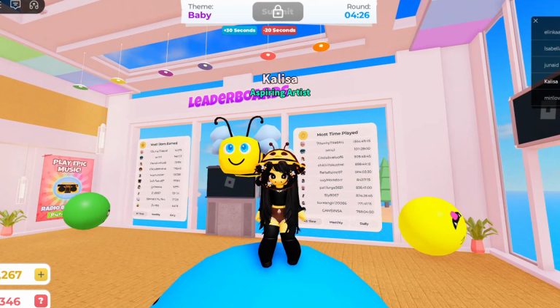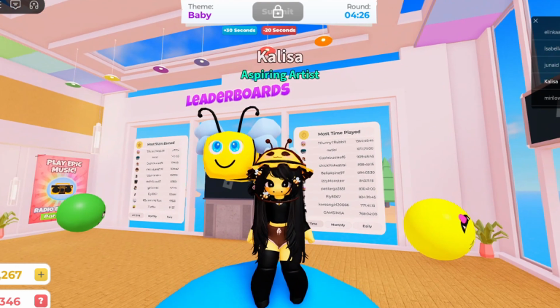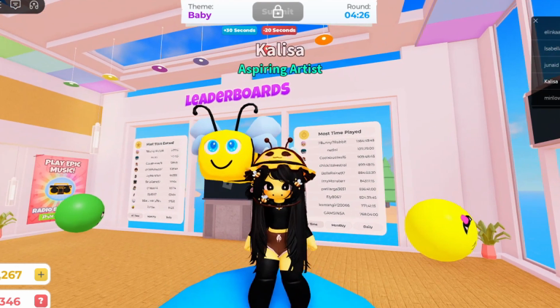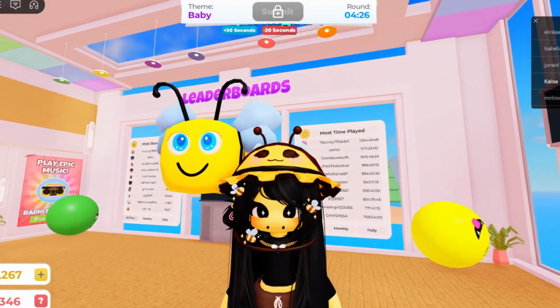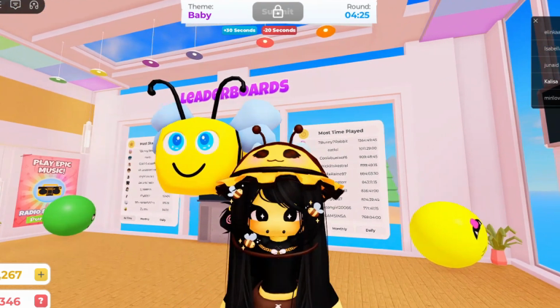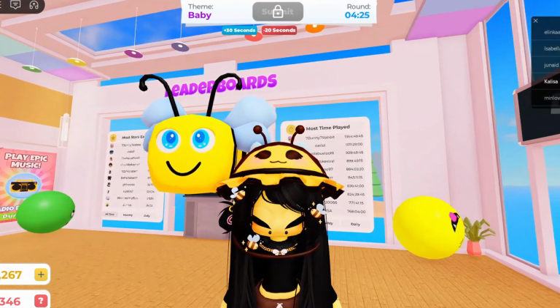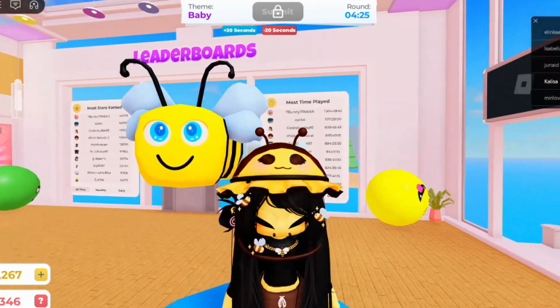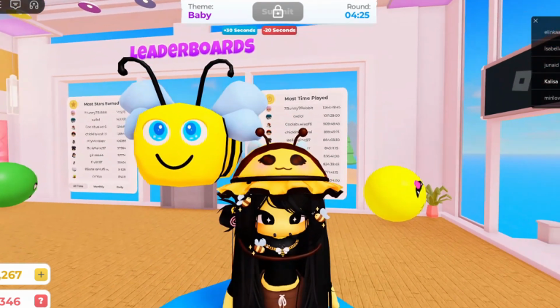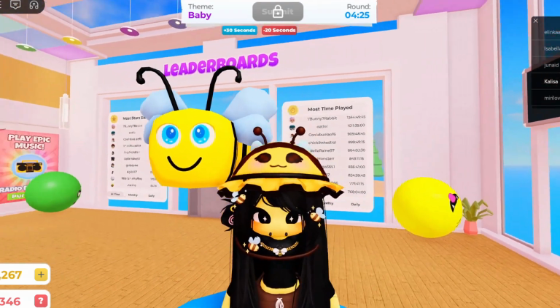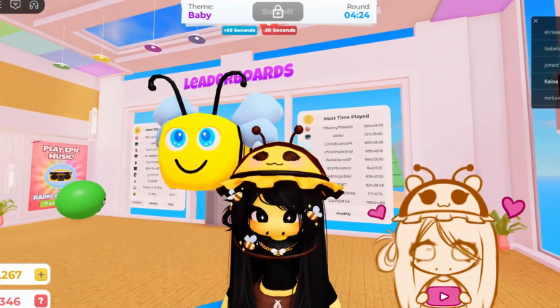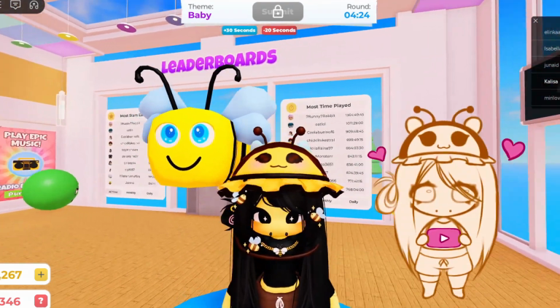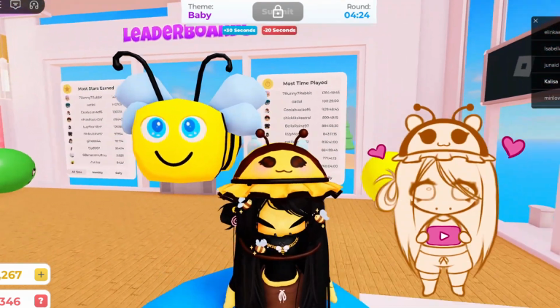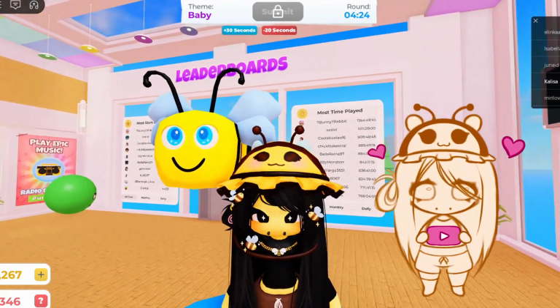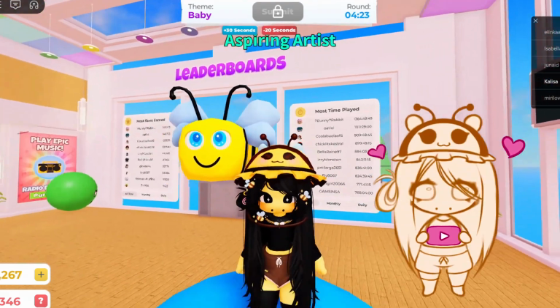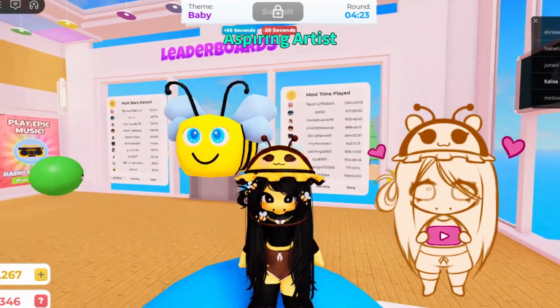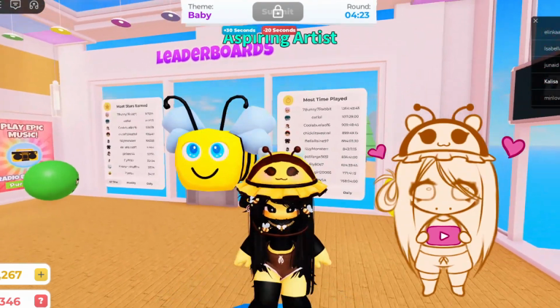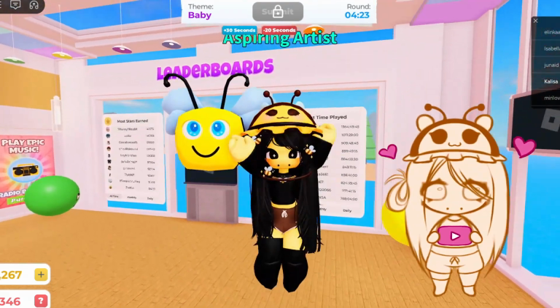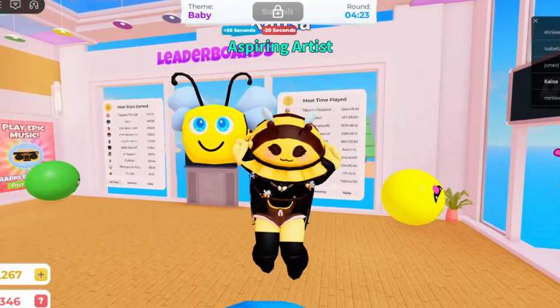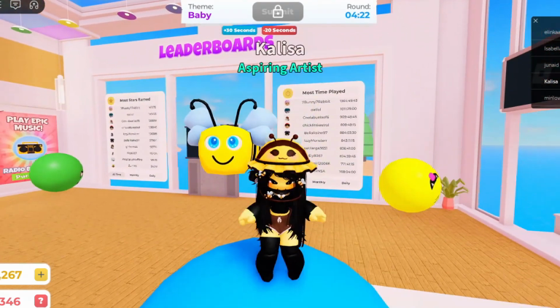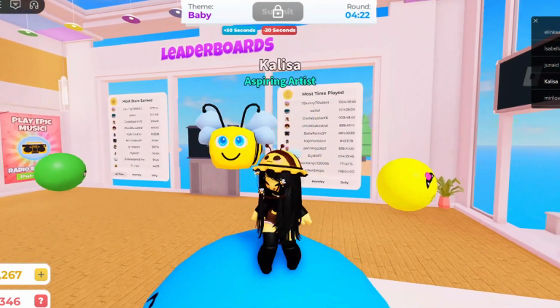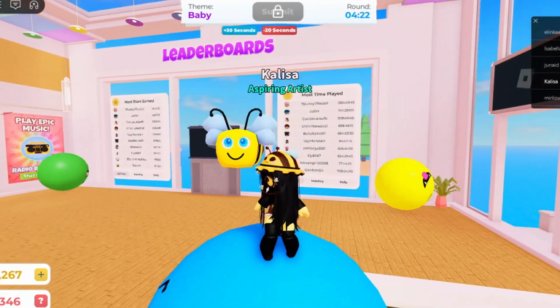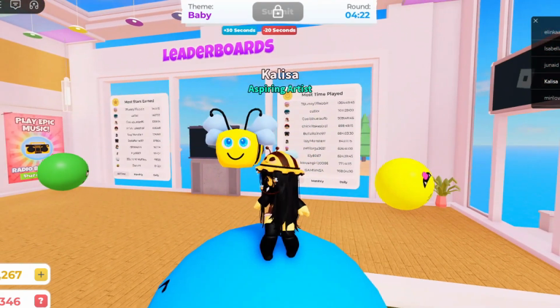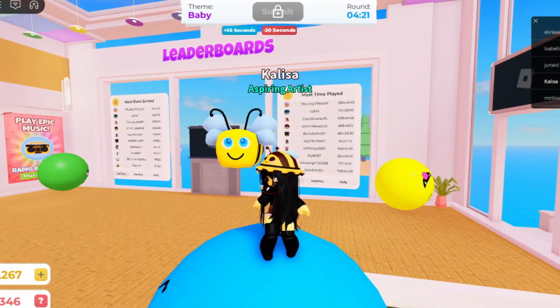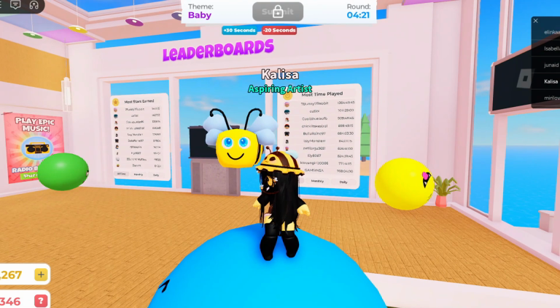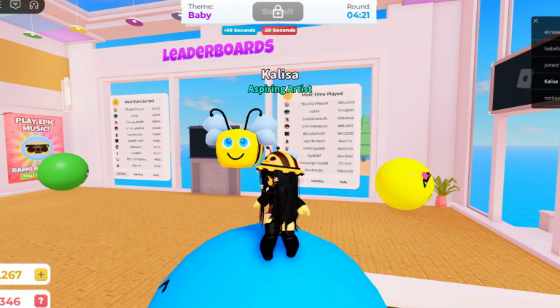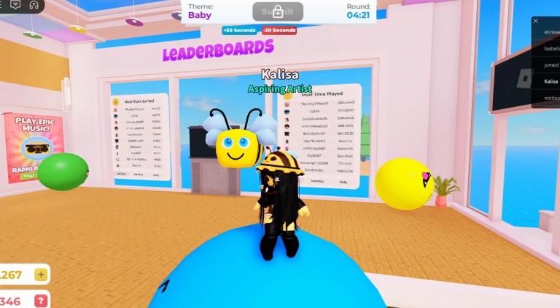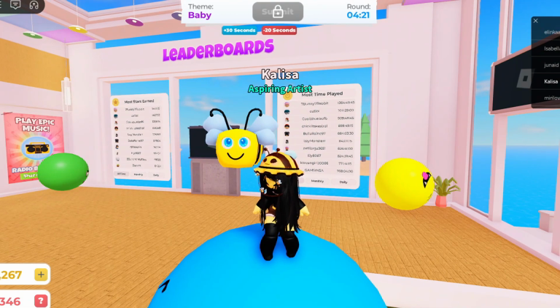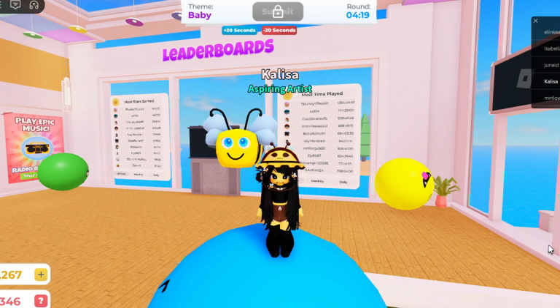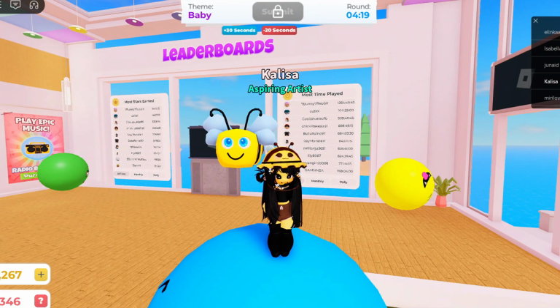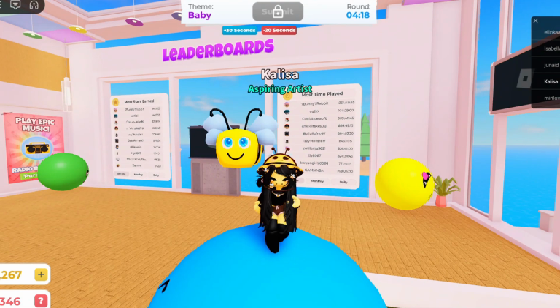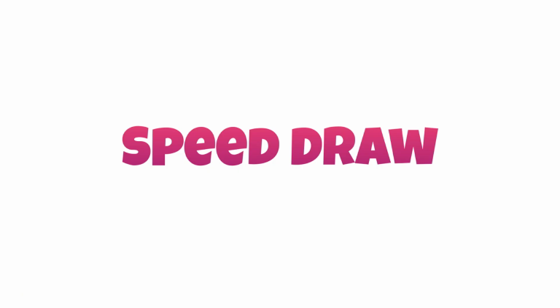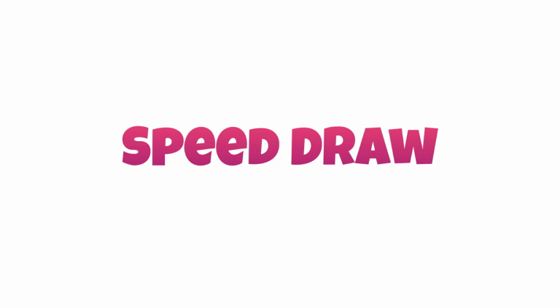Hello everybody! Welcome back to my channel. Today I'm going to be tryharding every single round in speed draw.